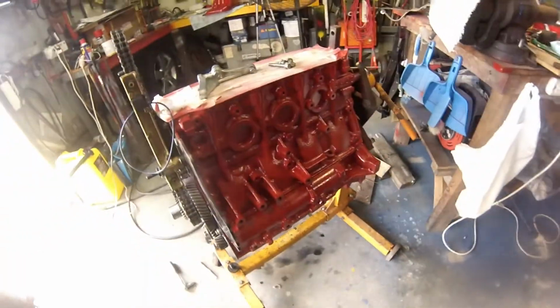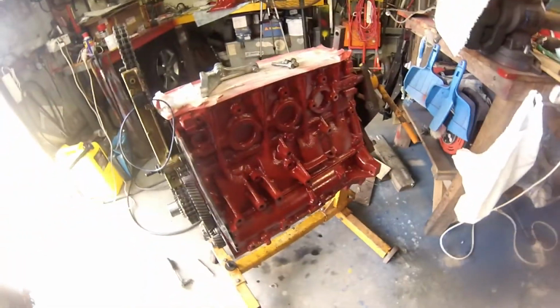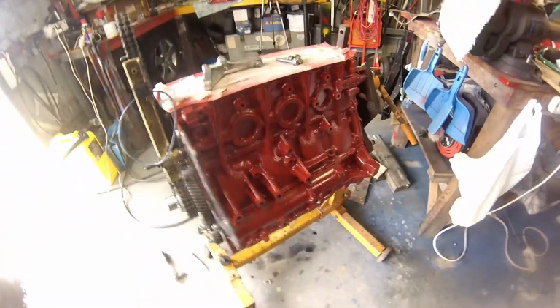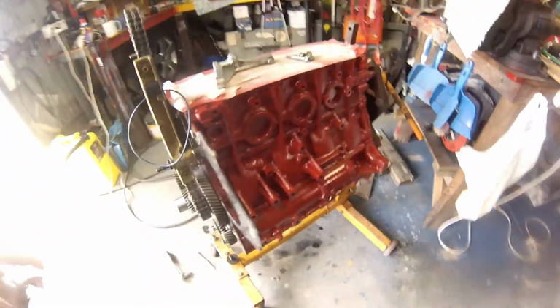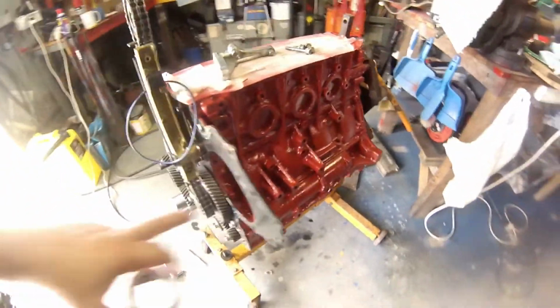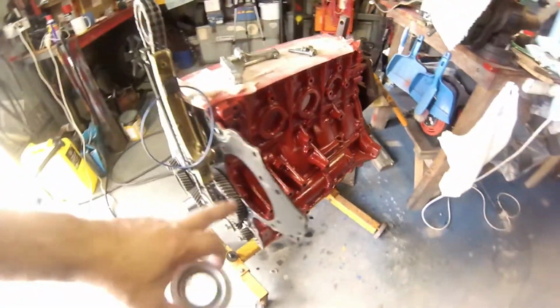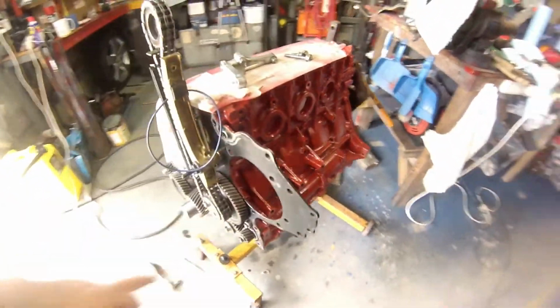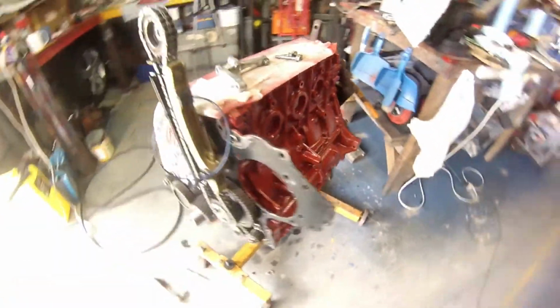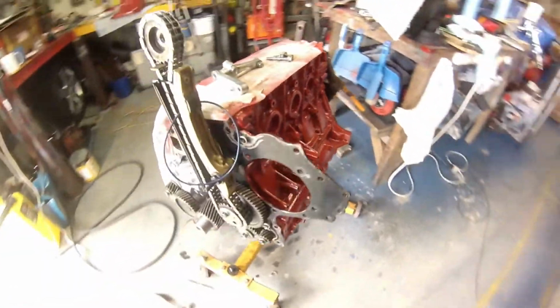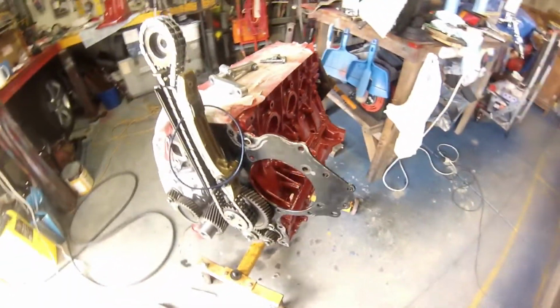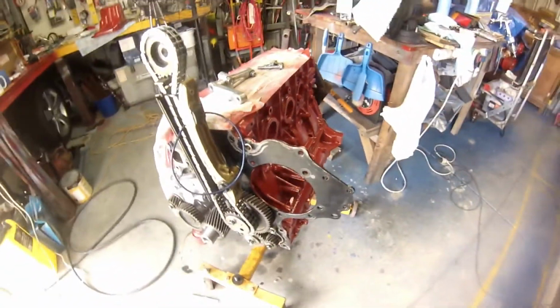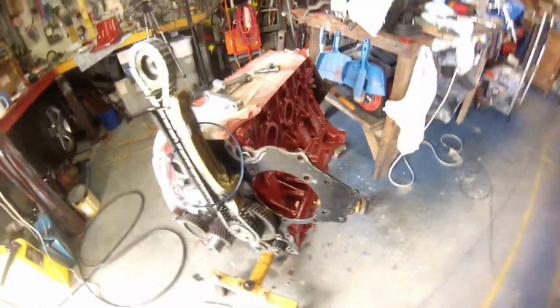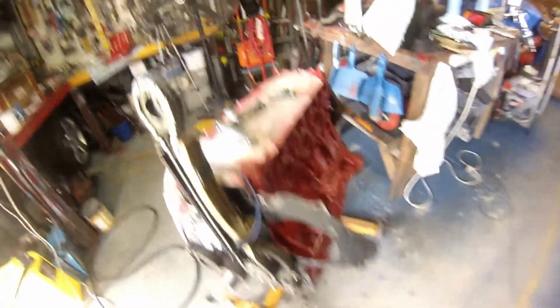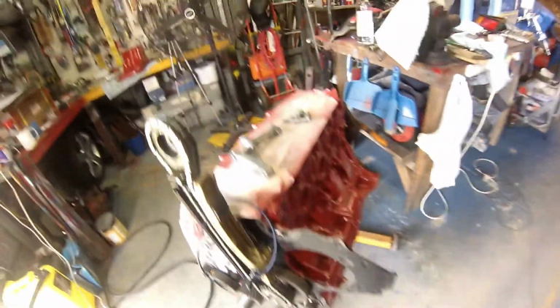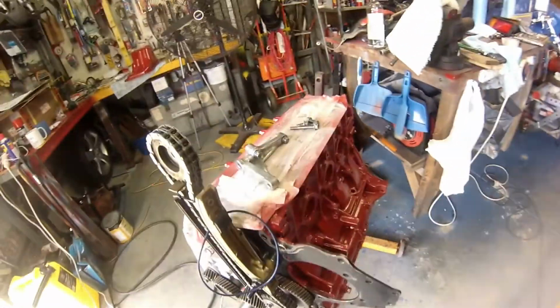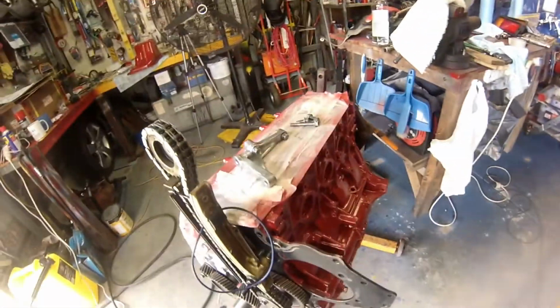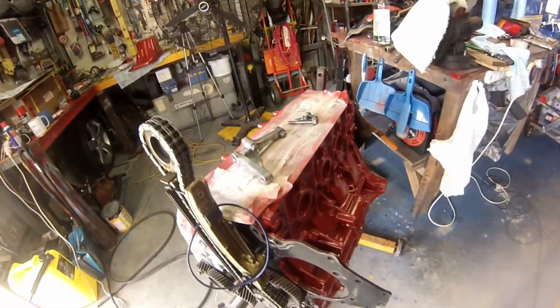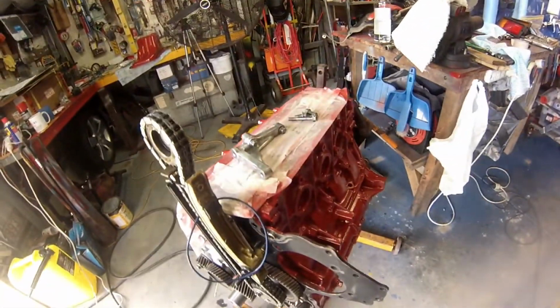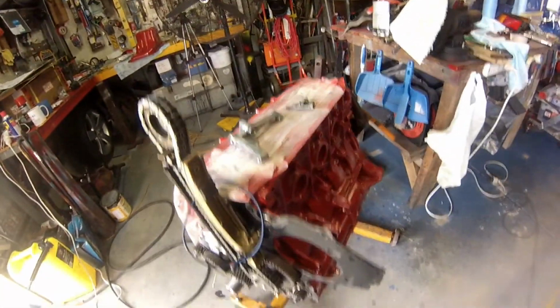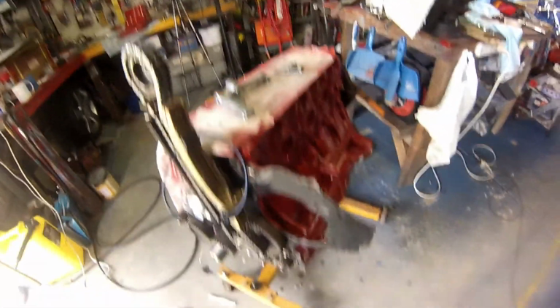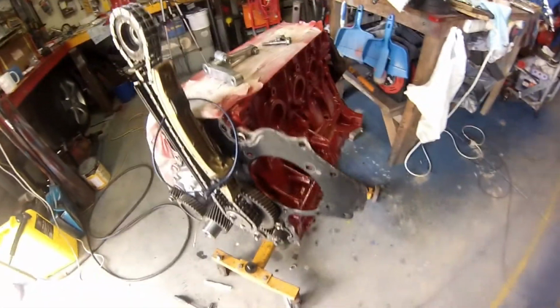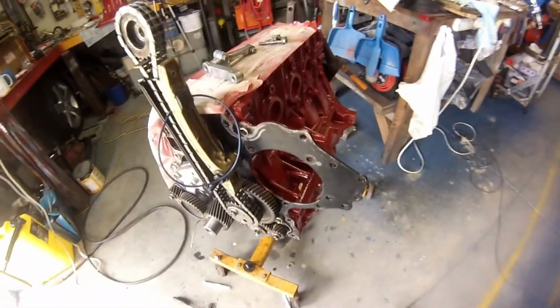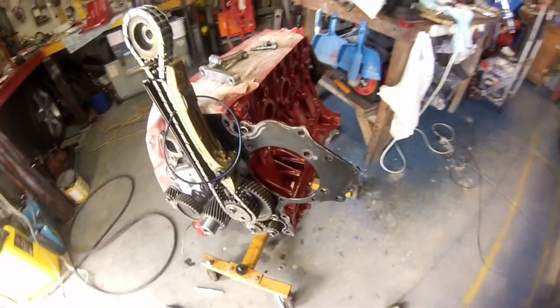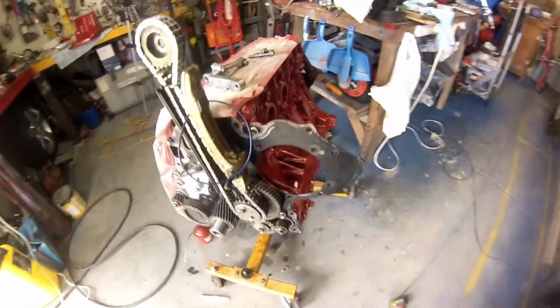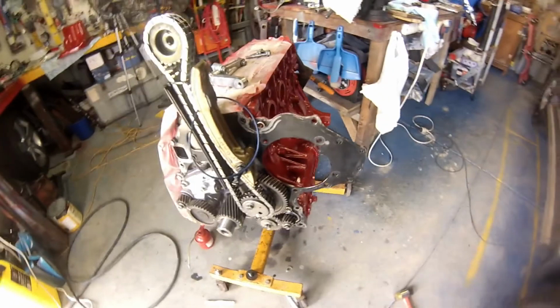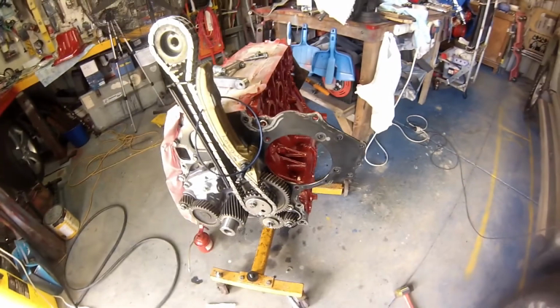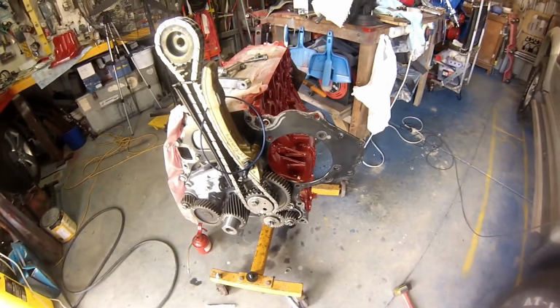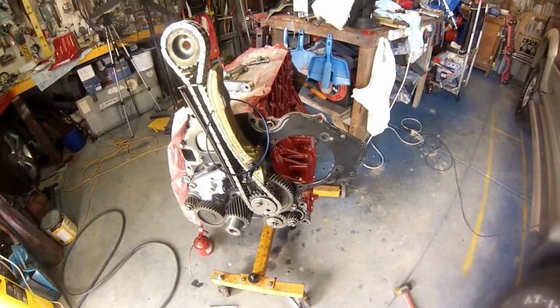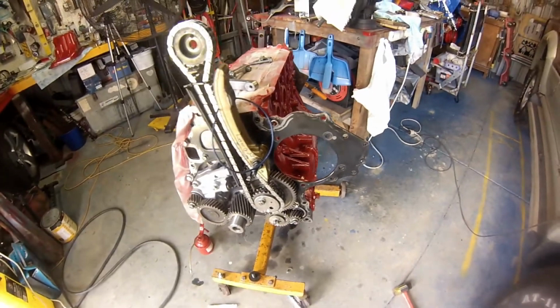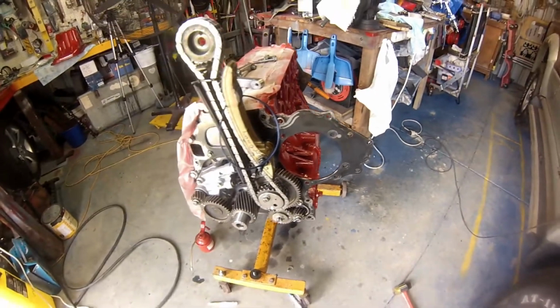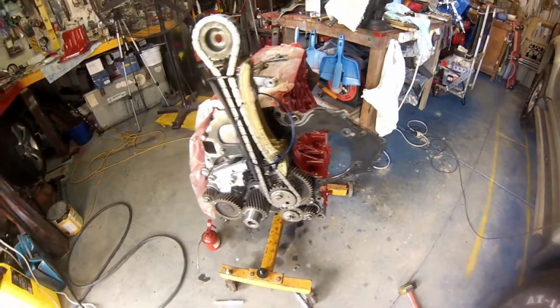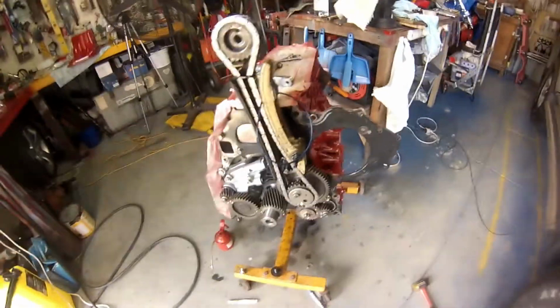Let's put the bracket on and the injection pump.